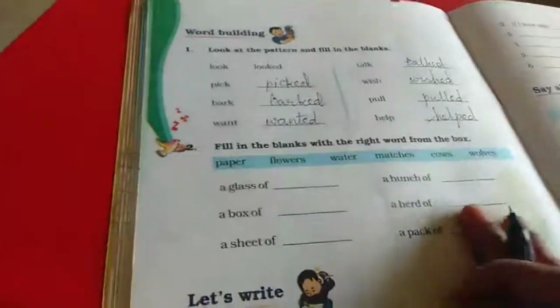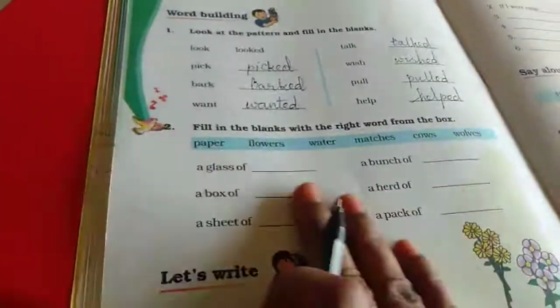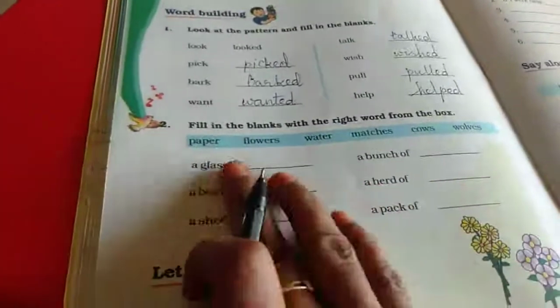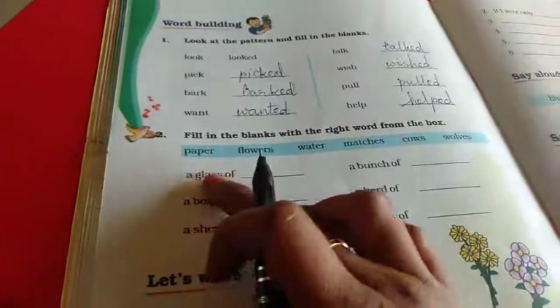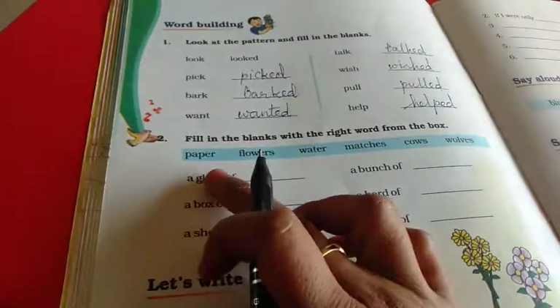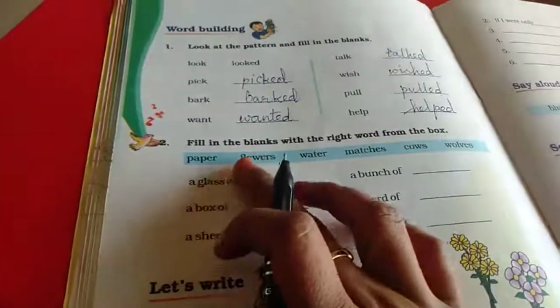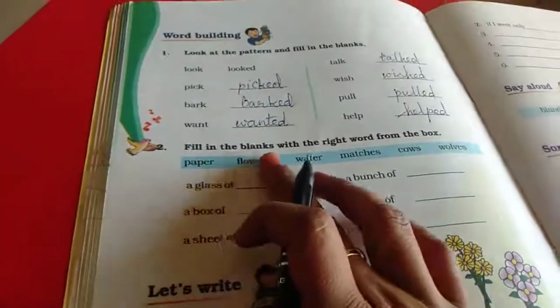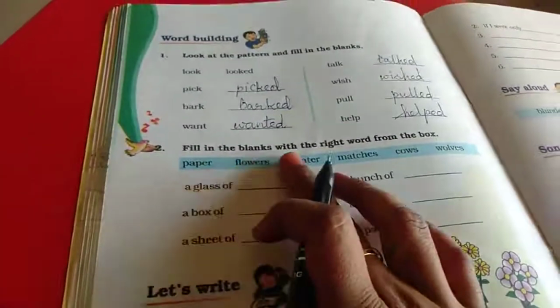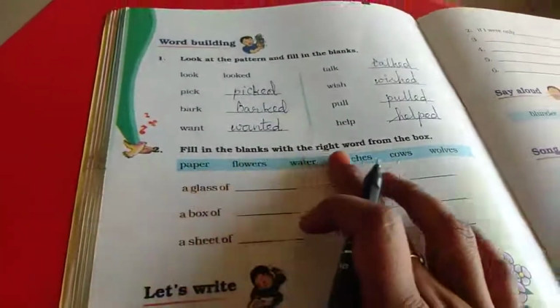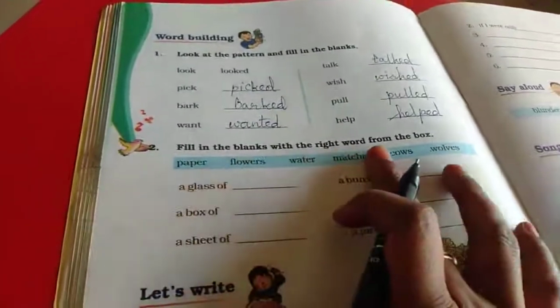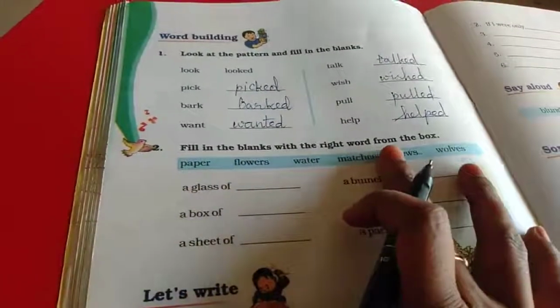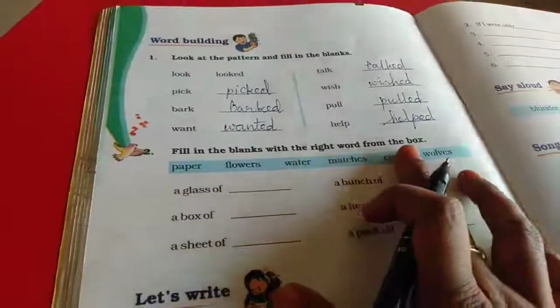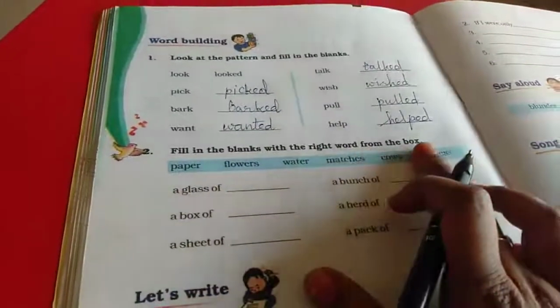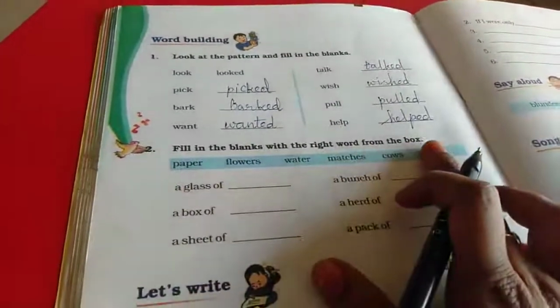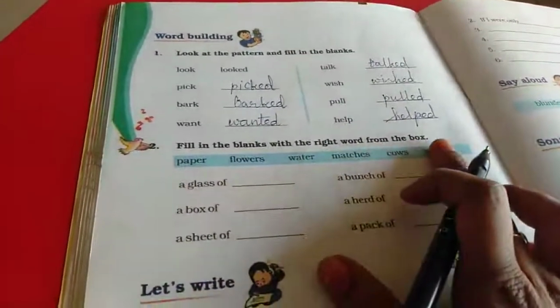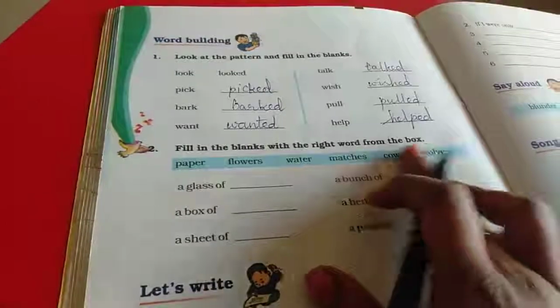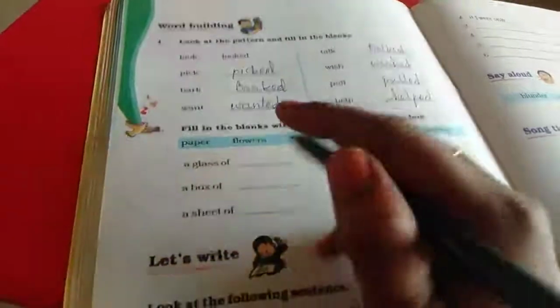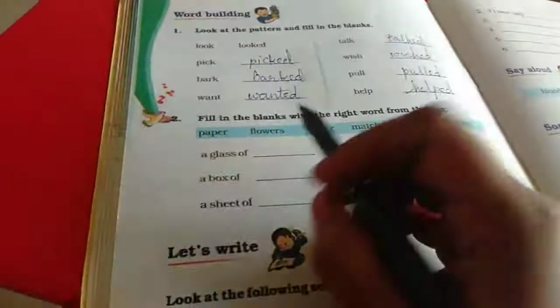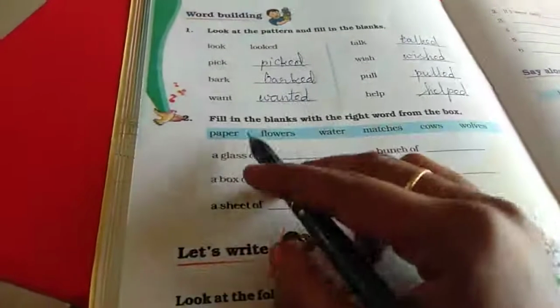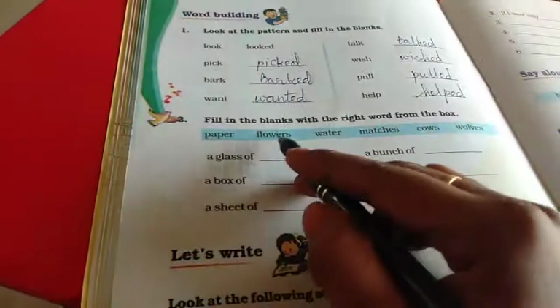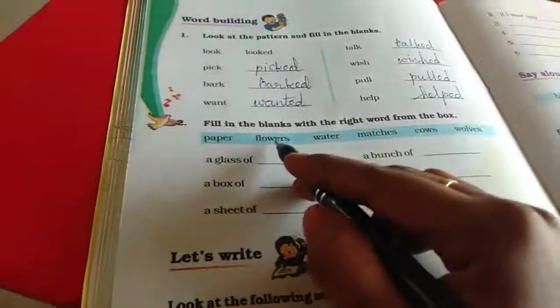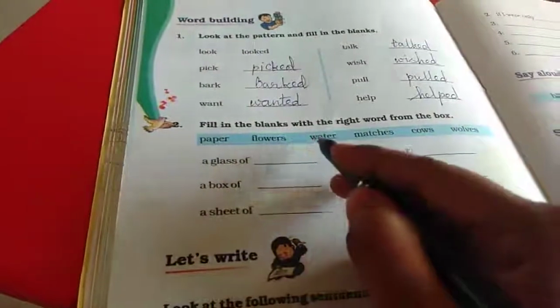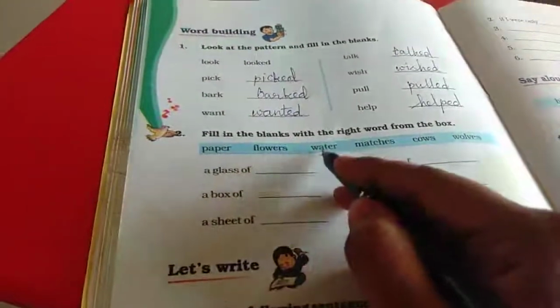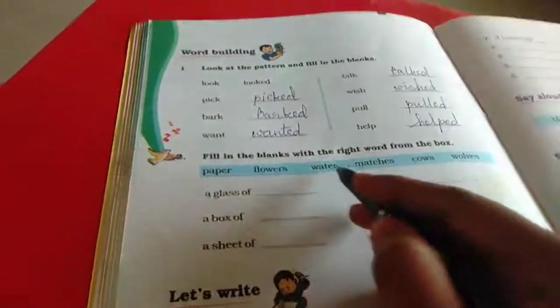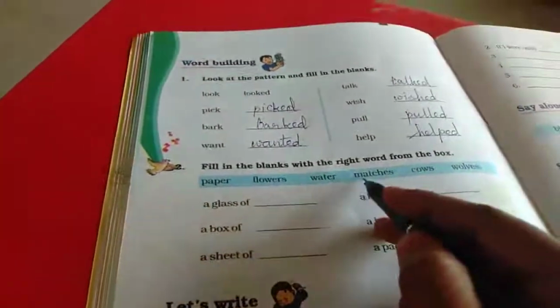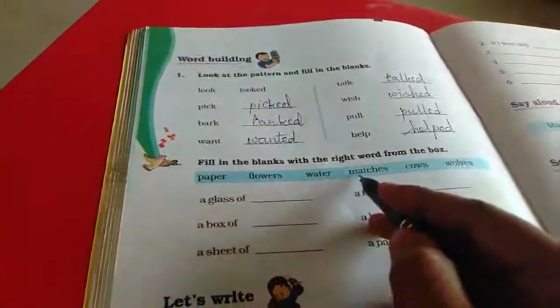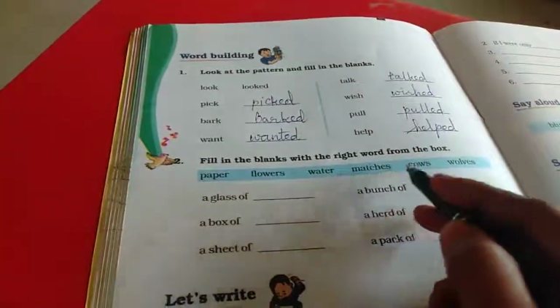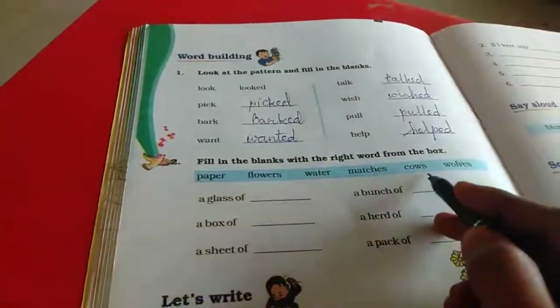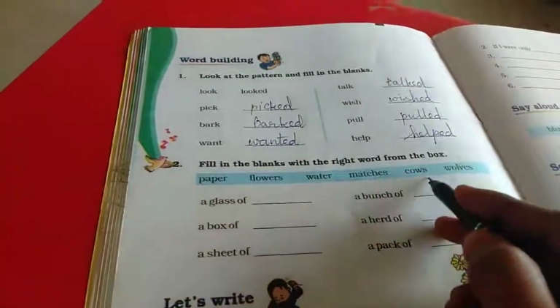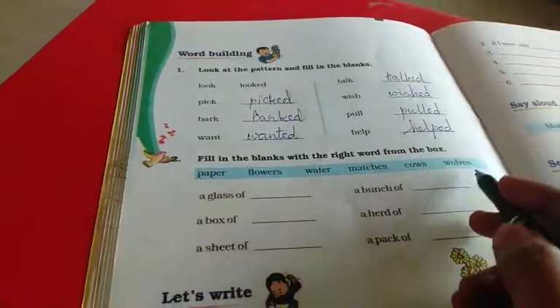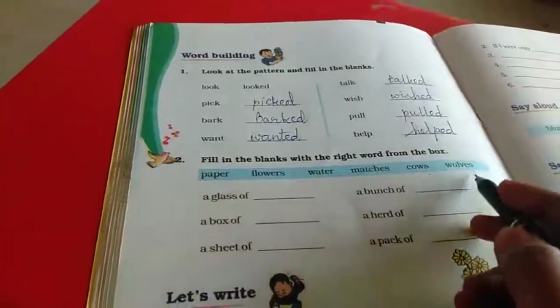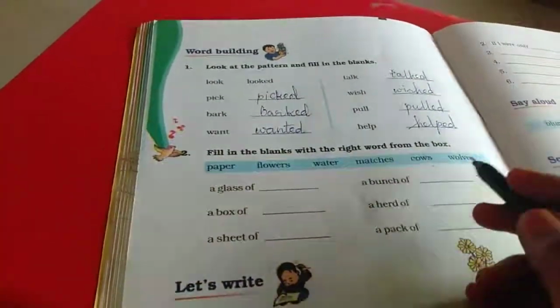Then see this. Fill in the blanks with the right word from the box: paper, flowers, water, matches, cows, wolves.